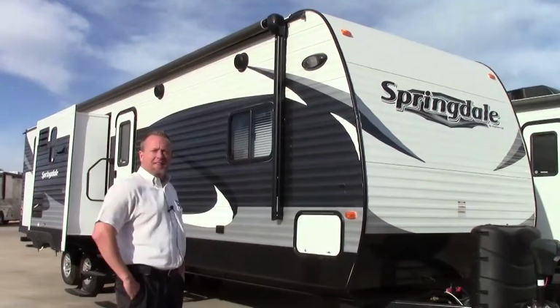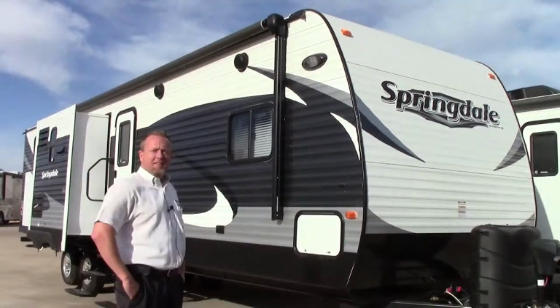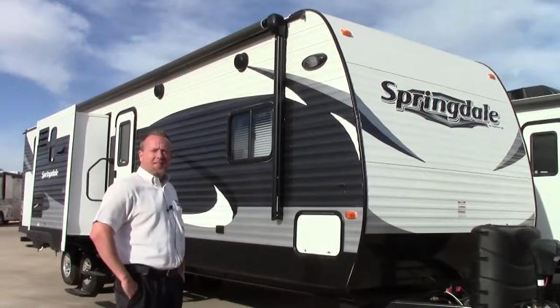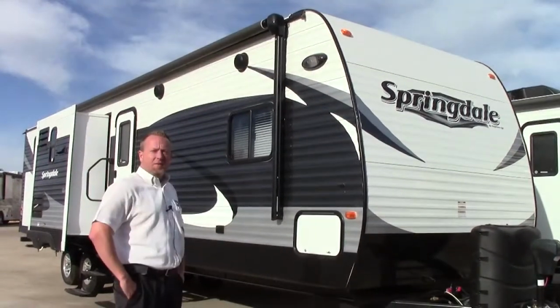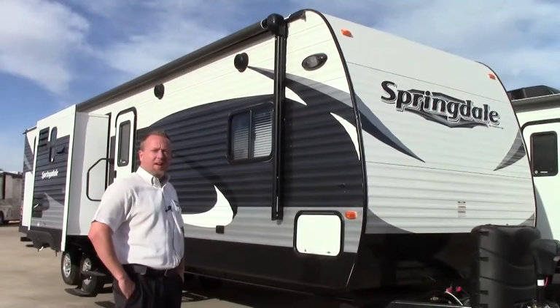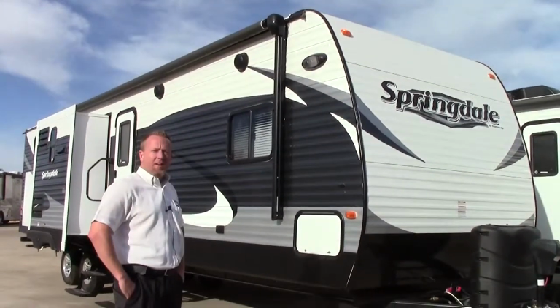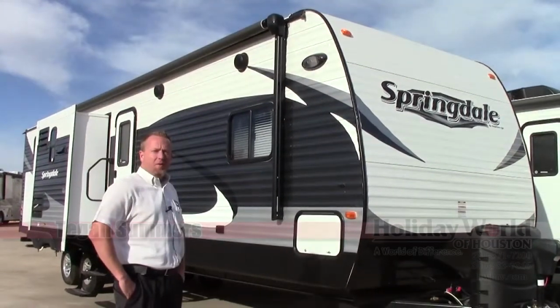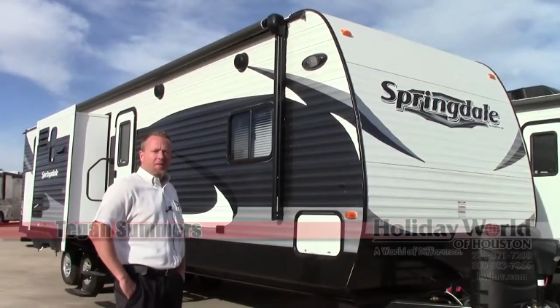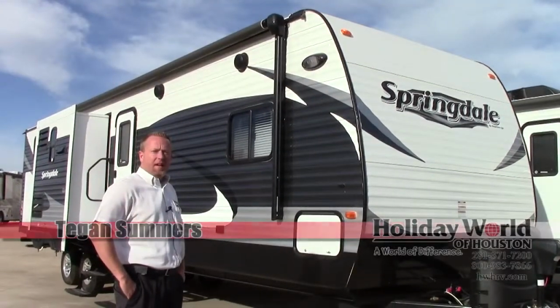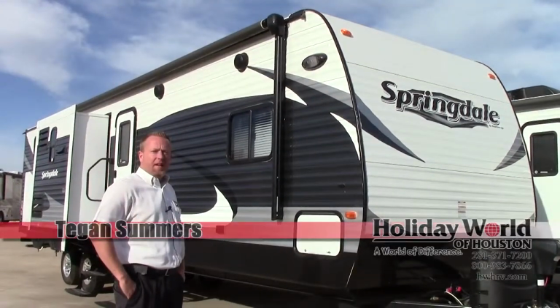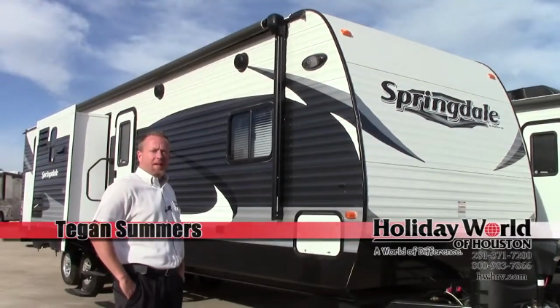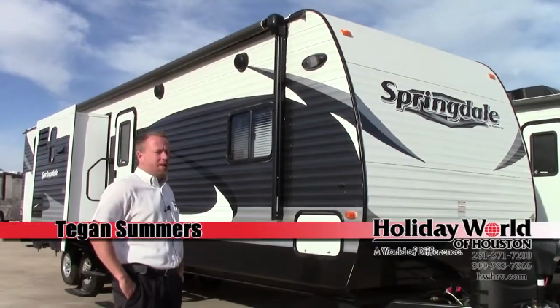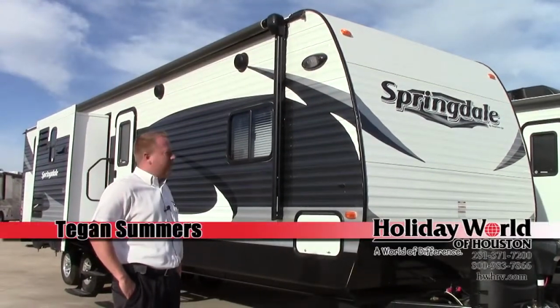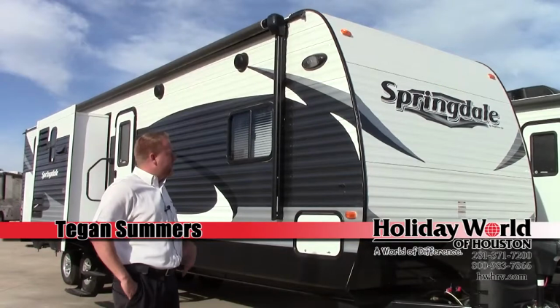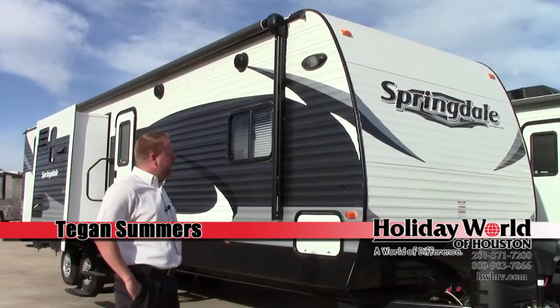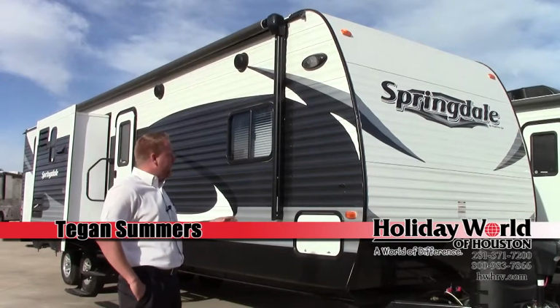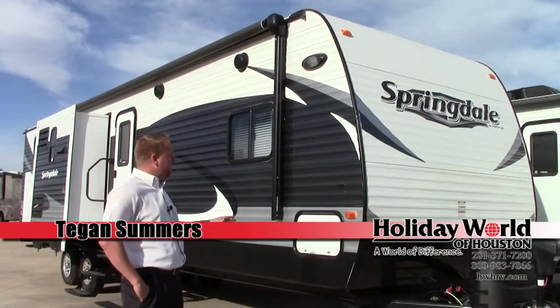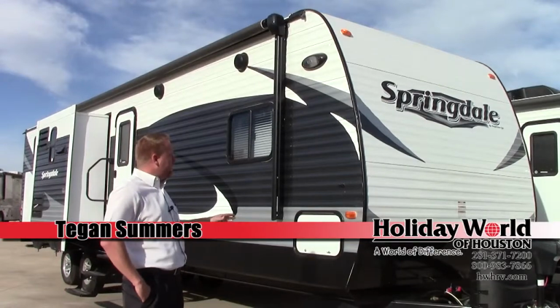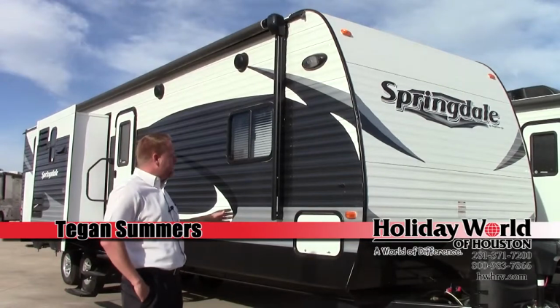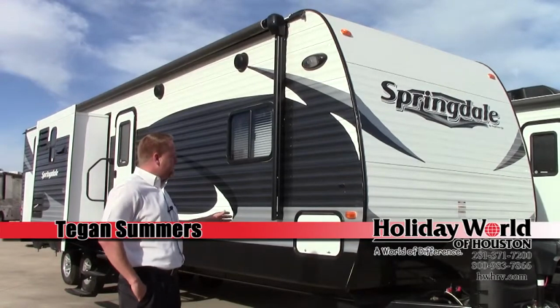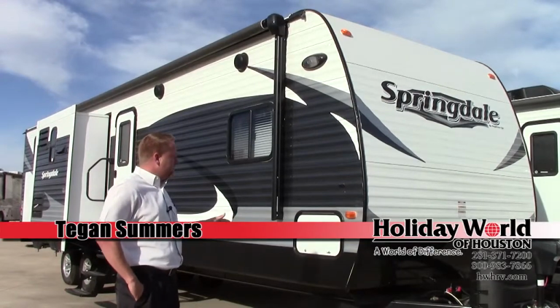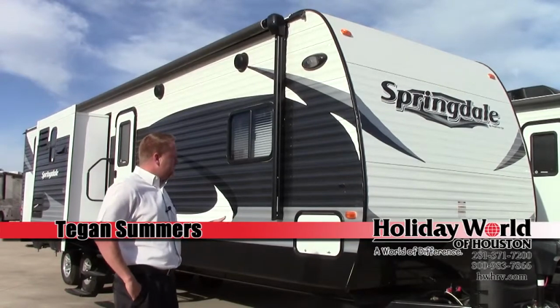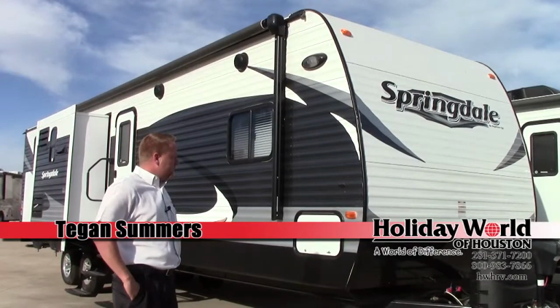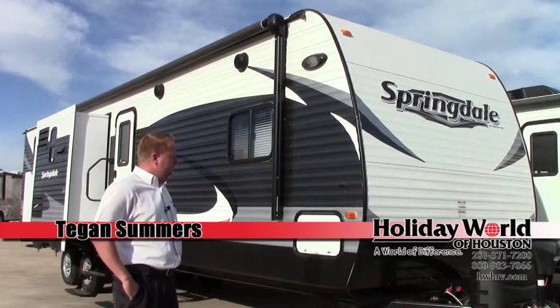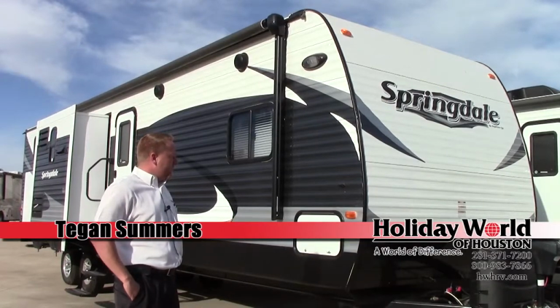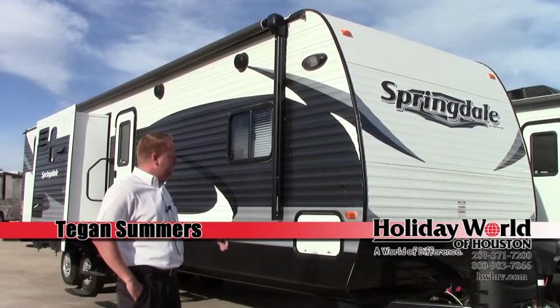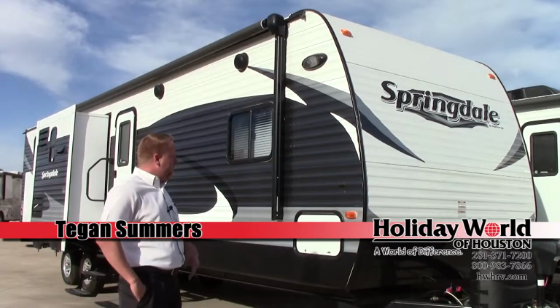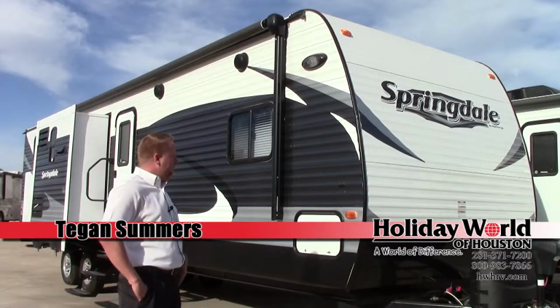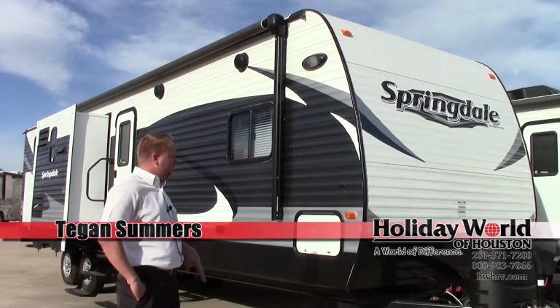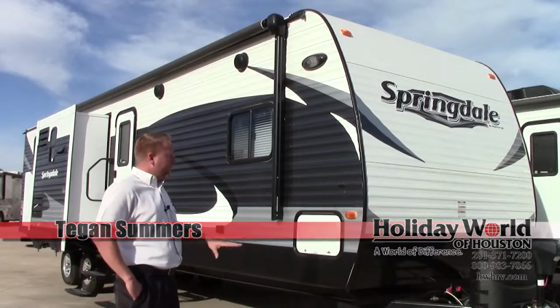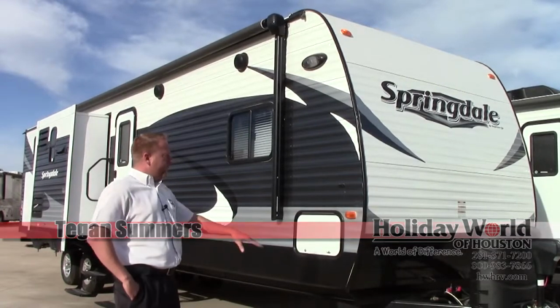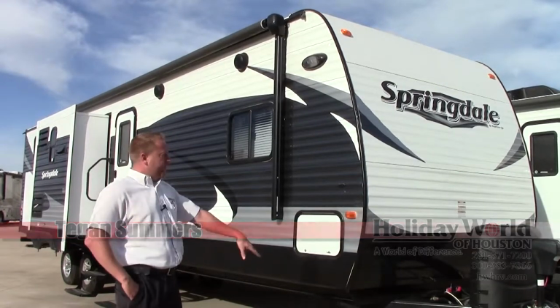Teejan here with Holiday World of Katy, showing you the Springdale 3030.